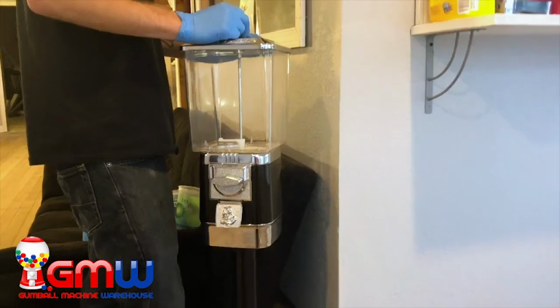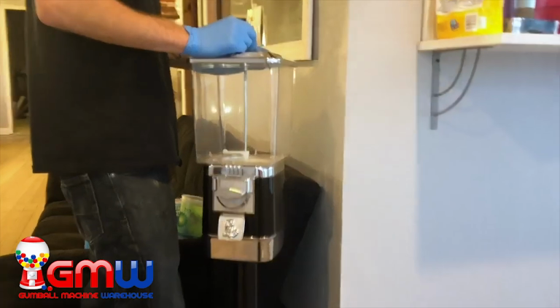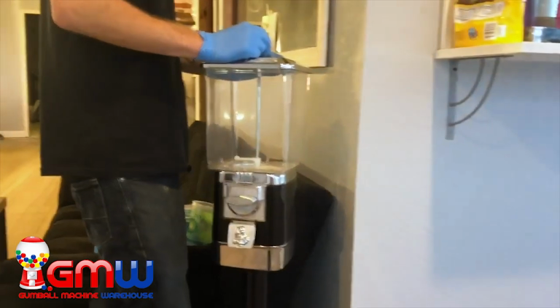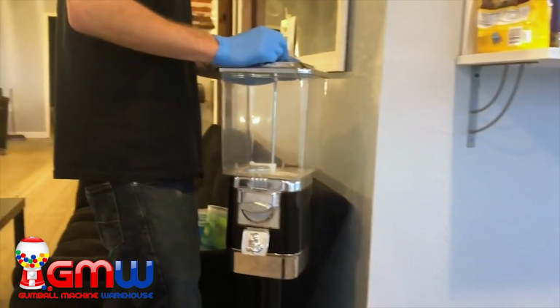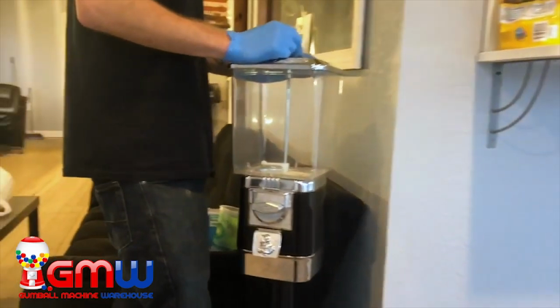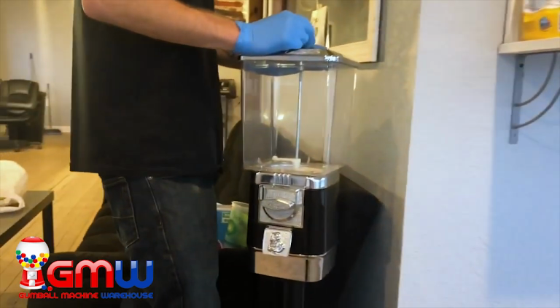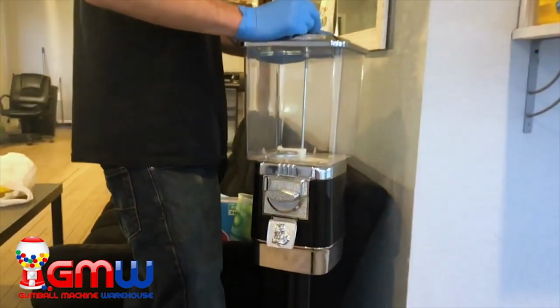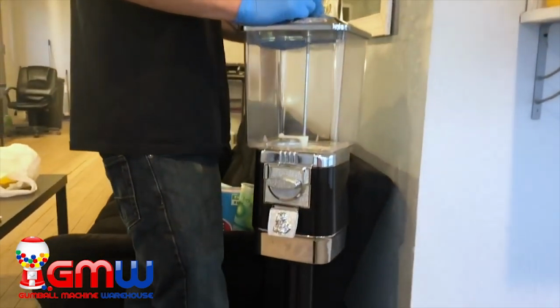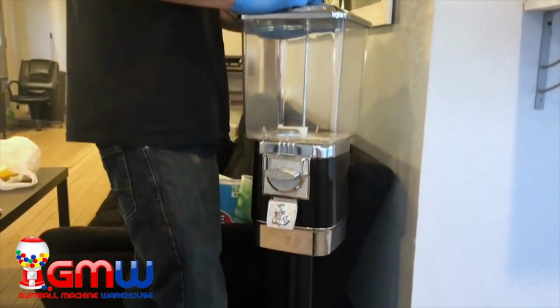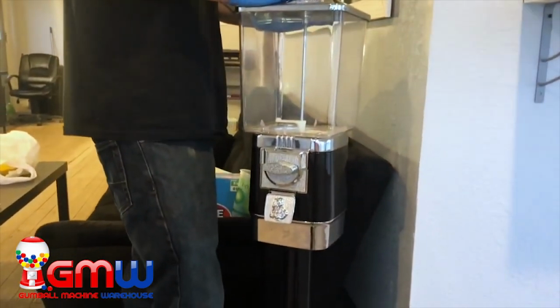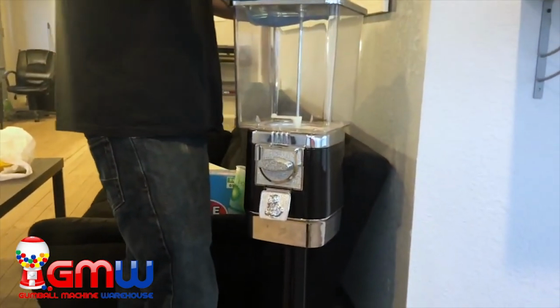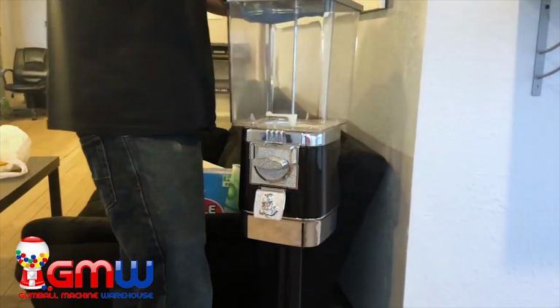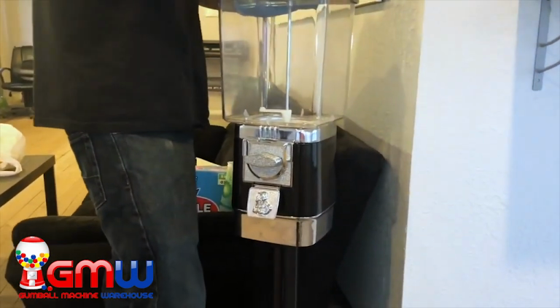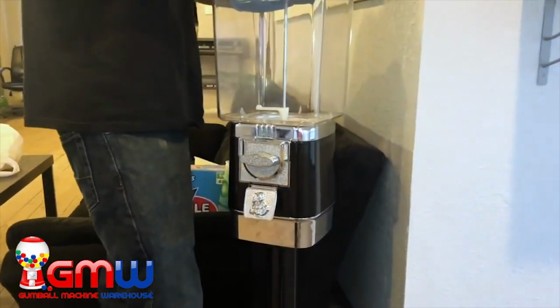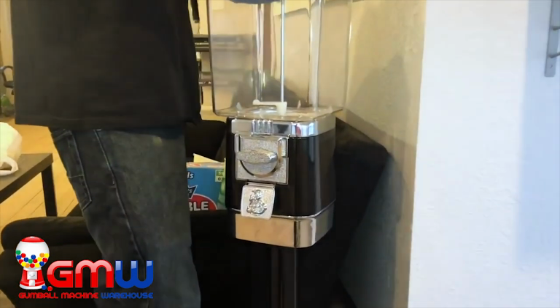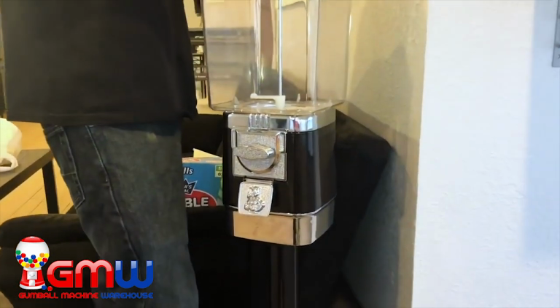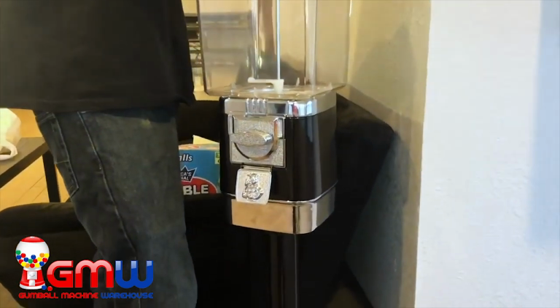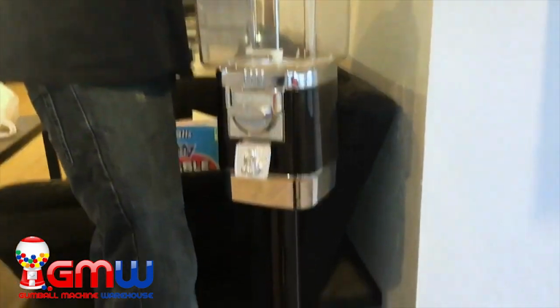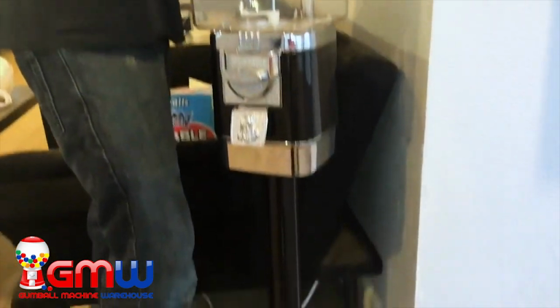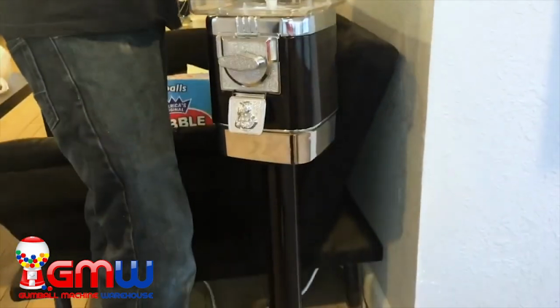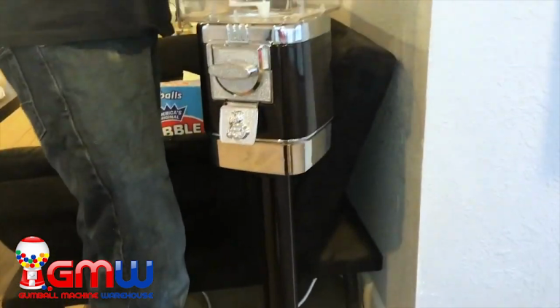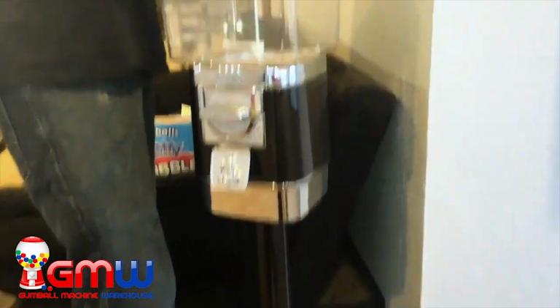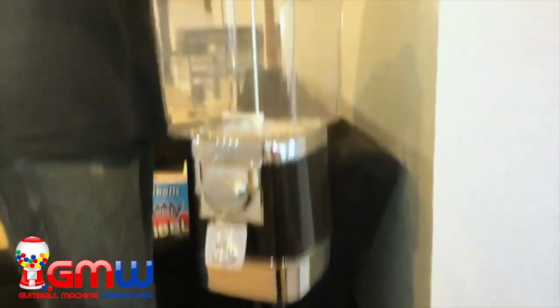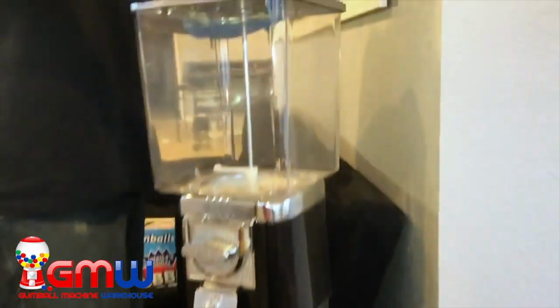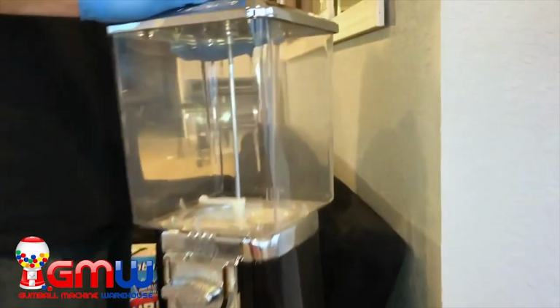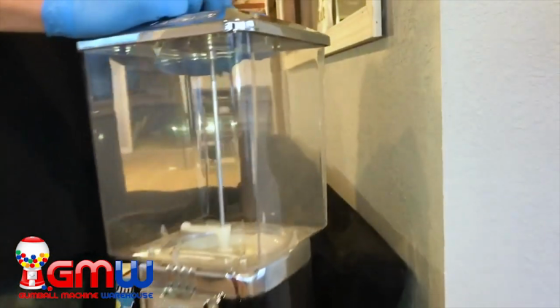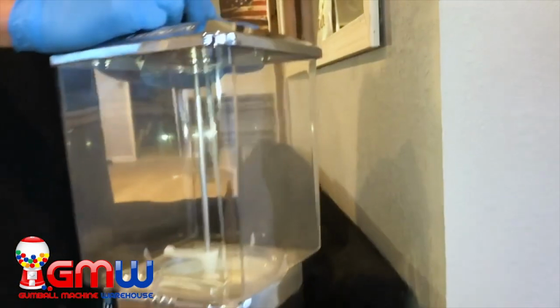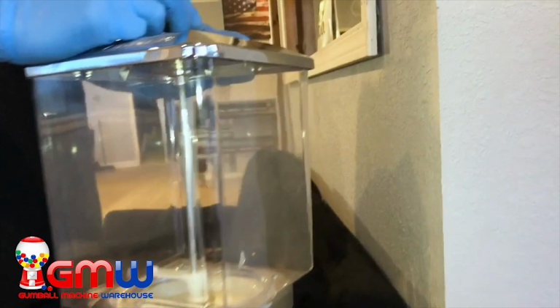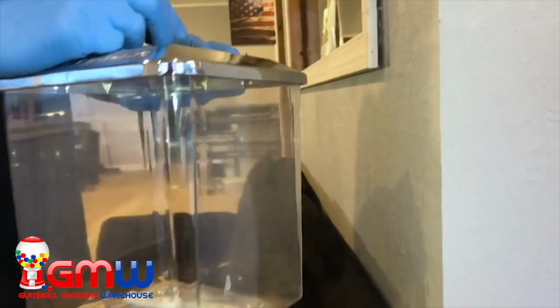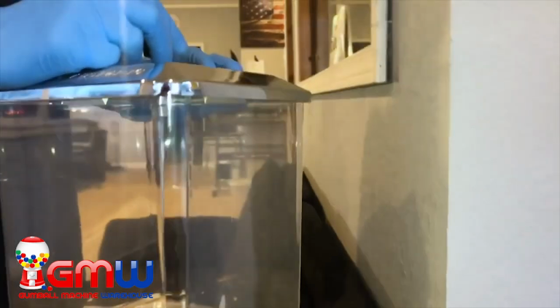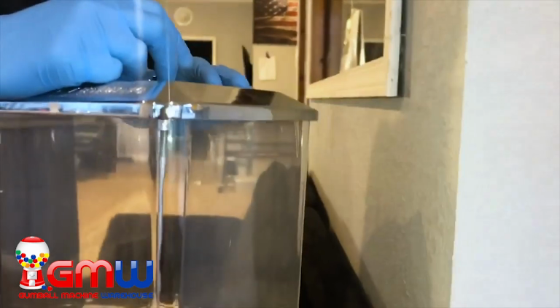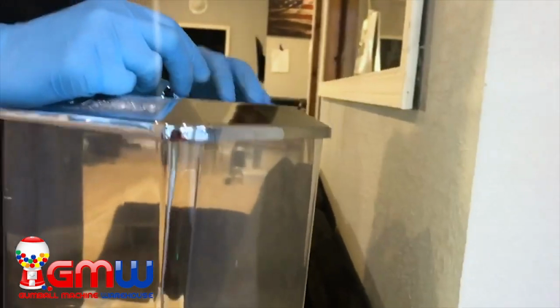Hello everybody, today we're going to be taking the Rhino Supreme with the cash drawer and going to be filling it full of gumballs.